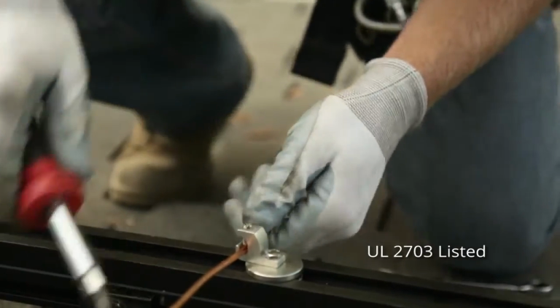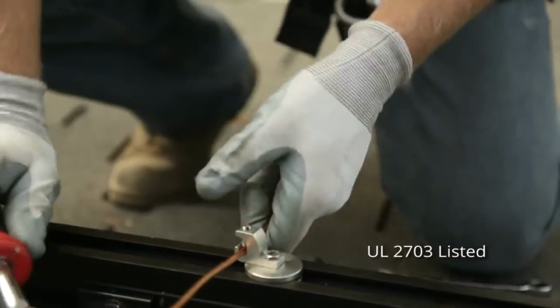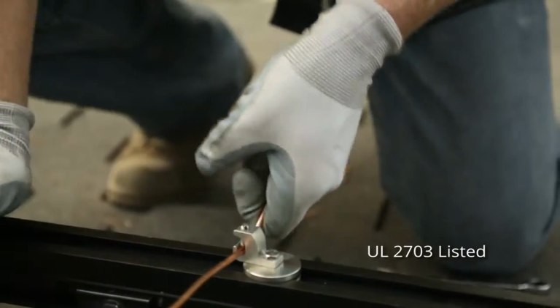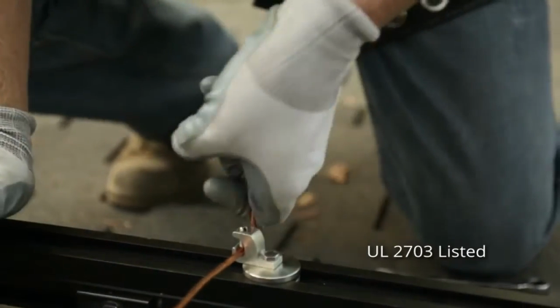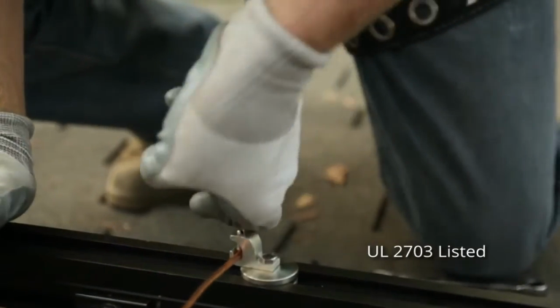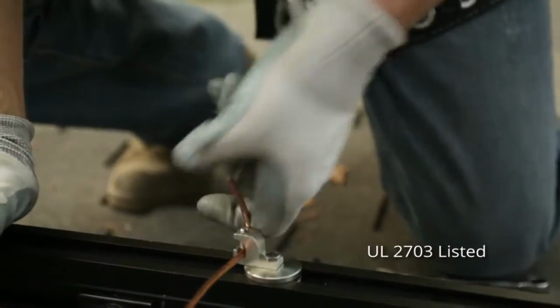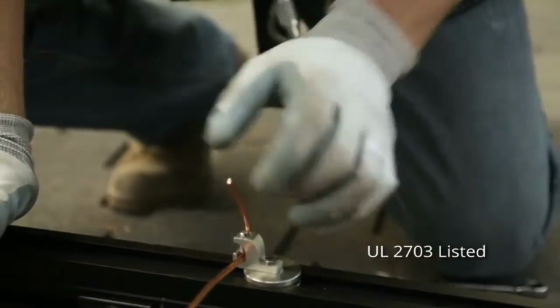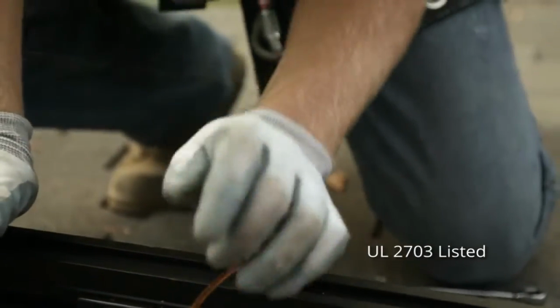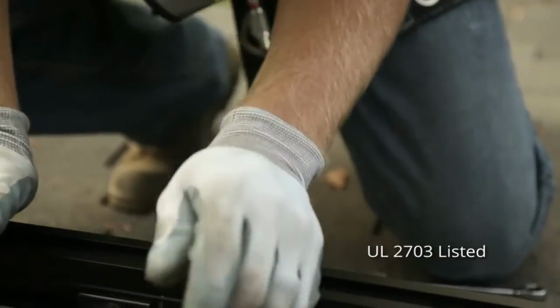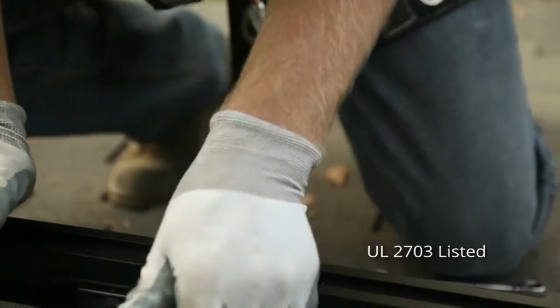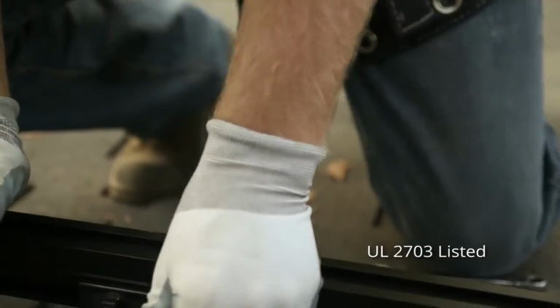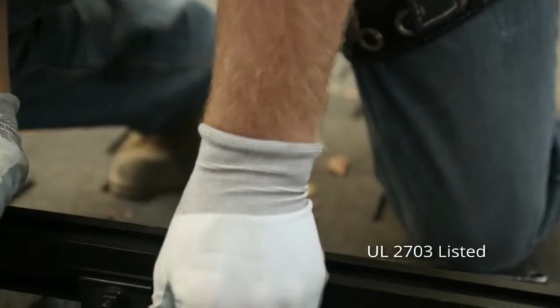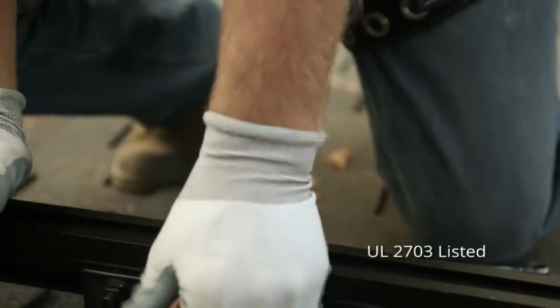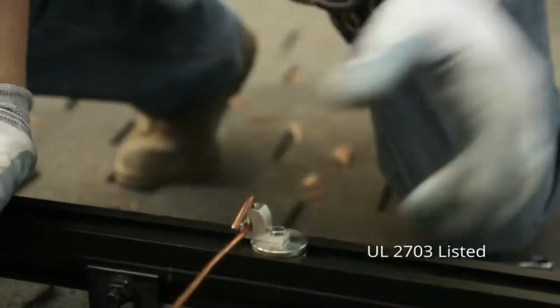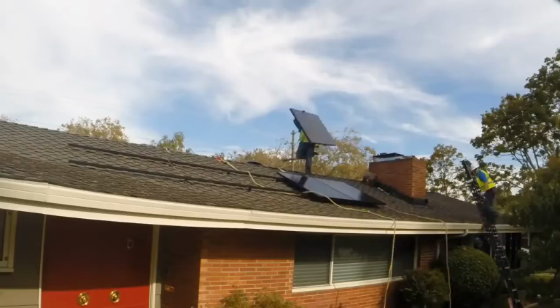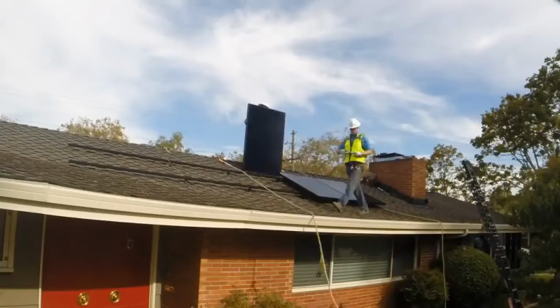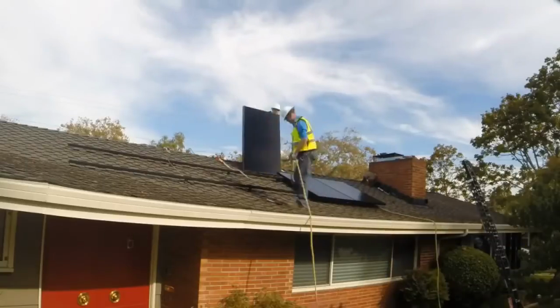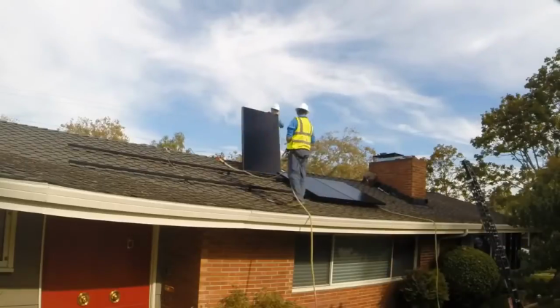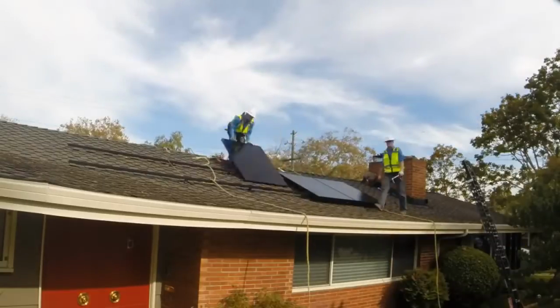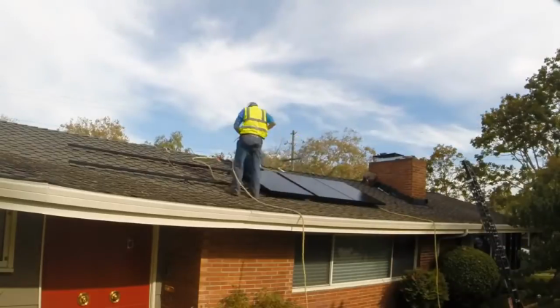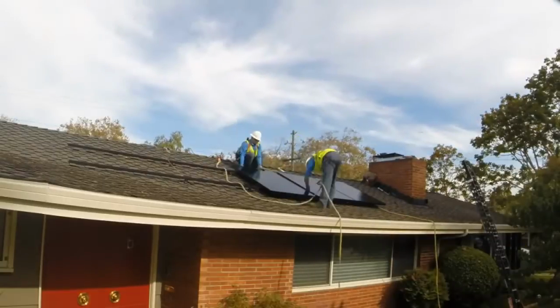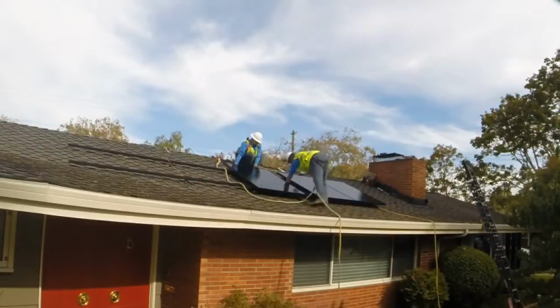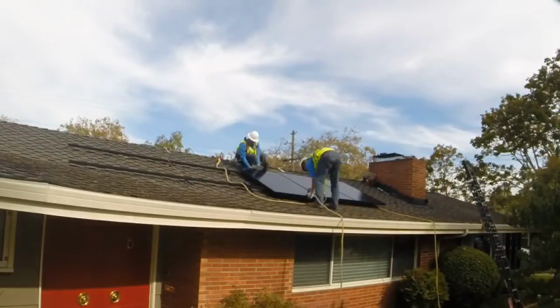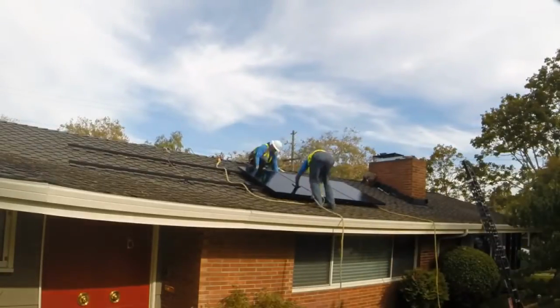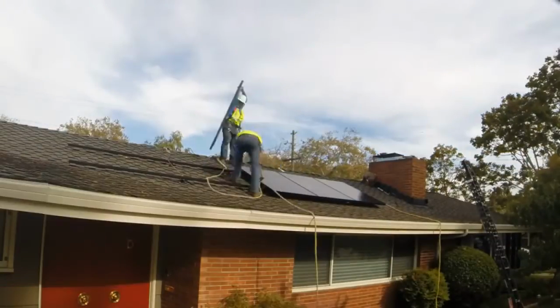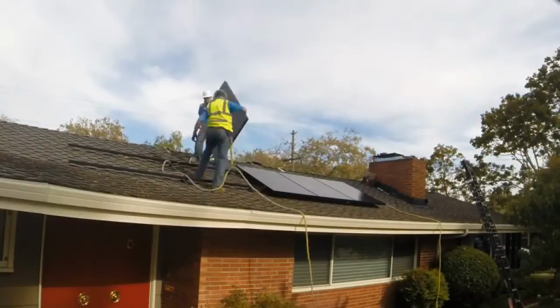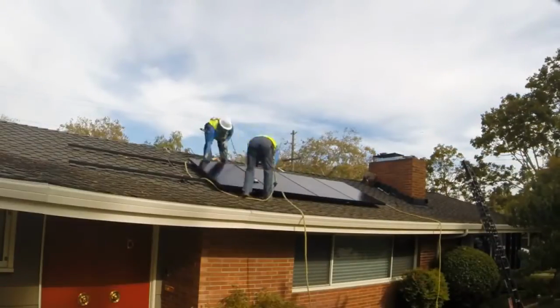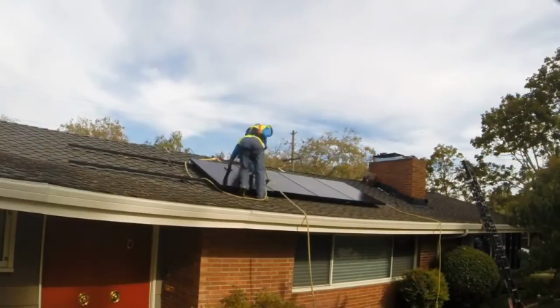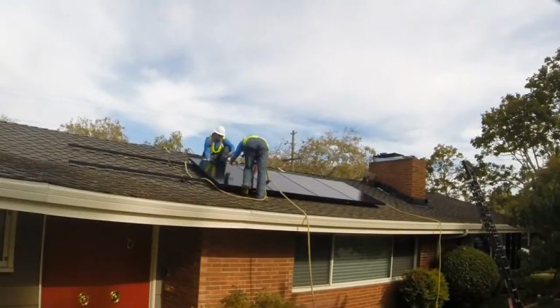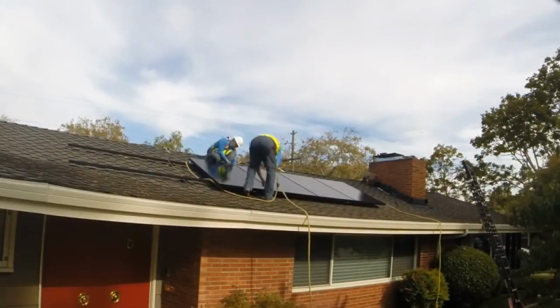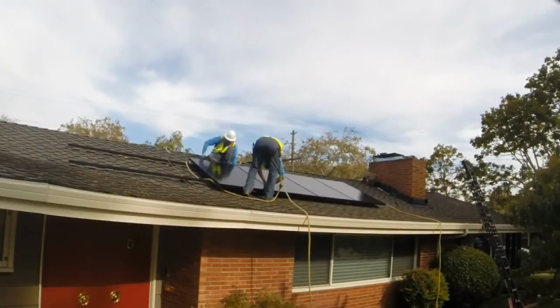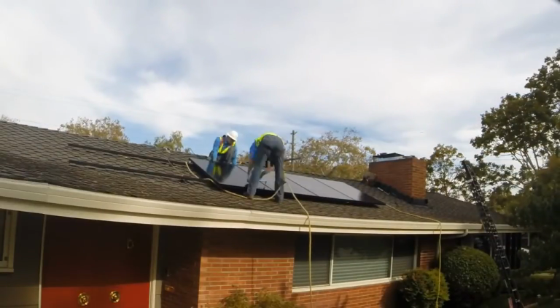Once the rails were grounded and home runs are installed, we moved on to installing the panels, and panels were really quick and easy to install.